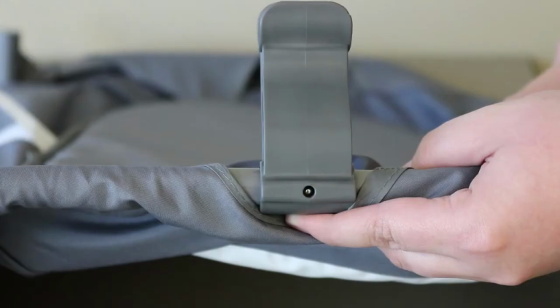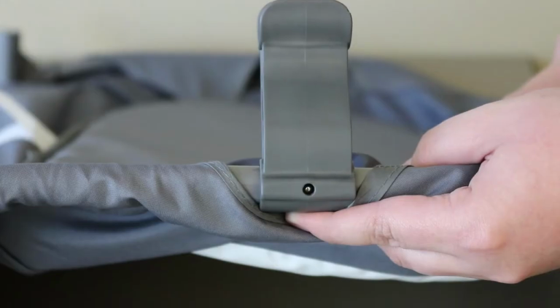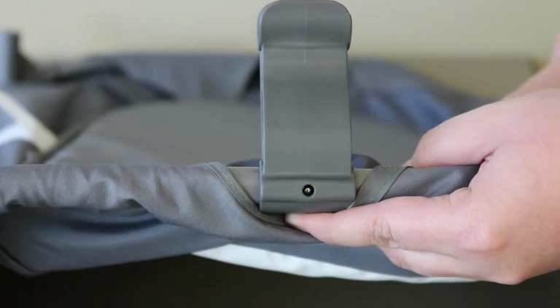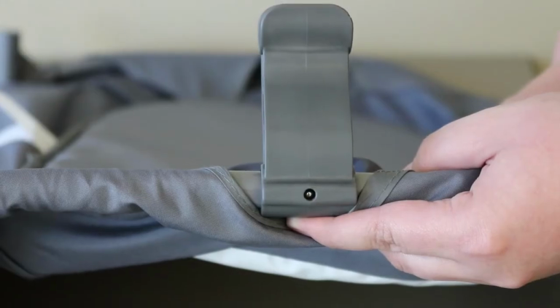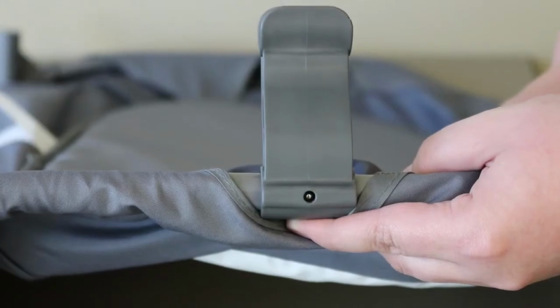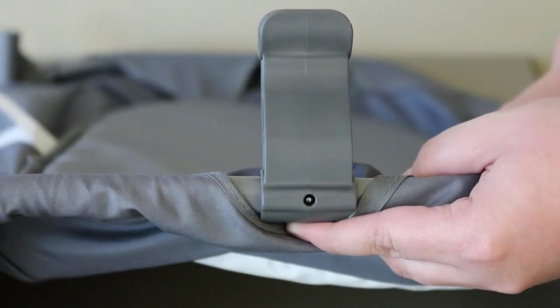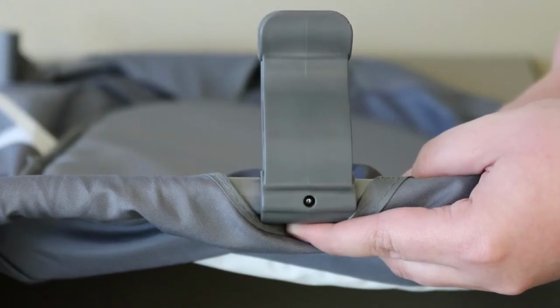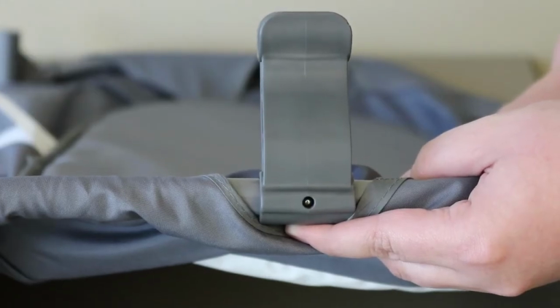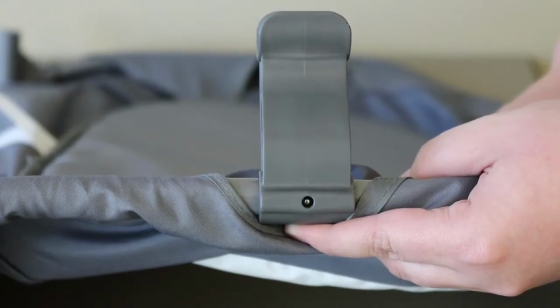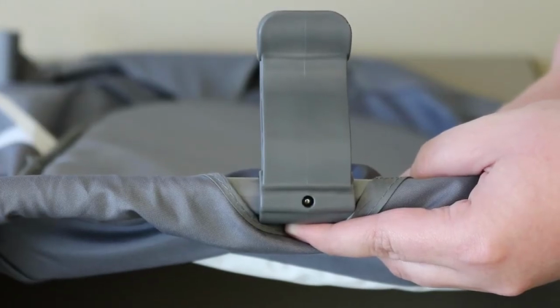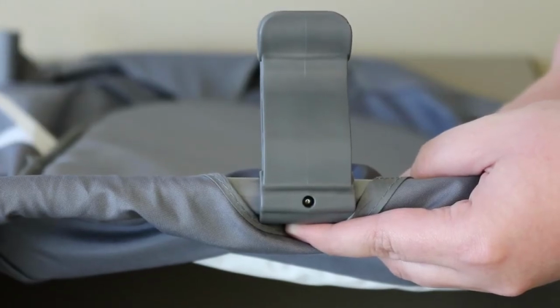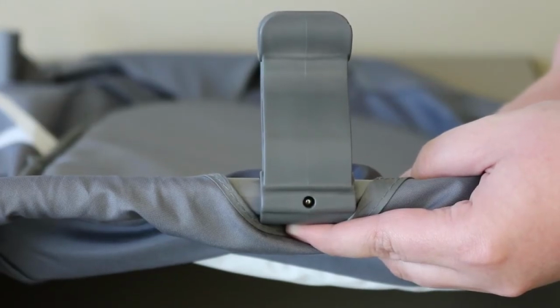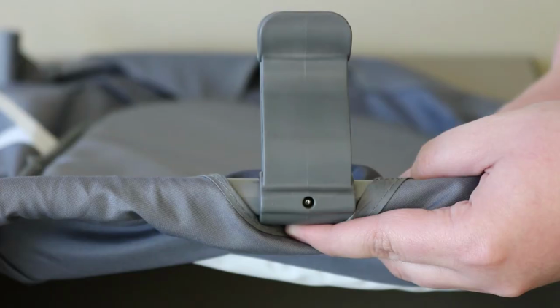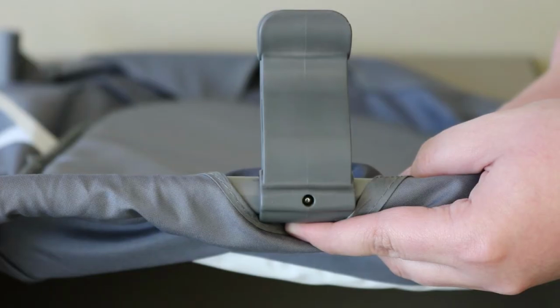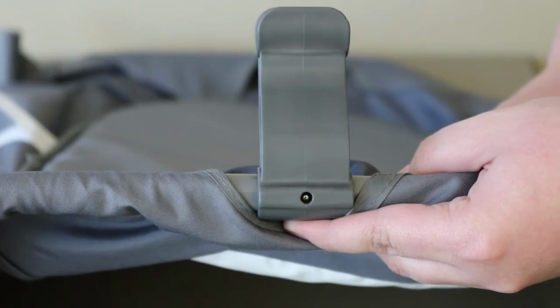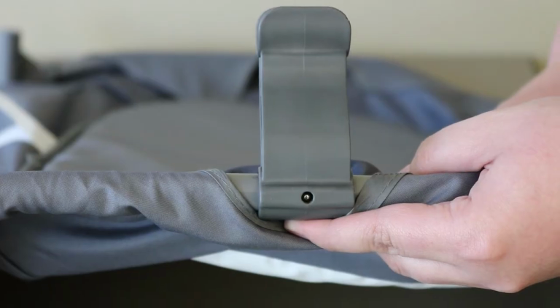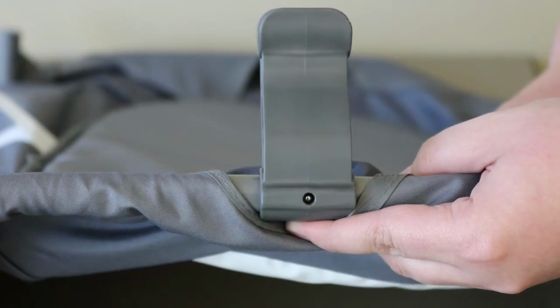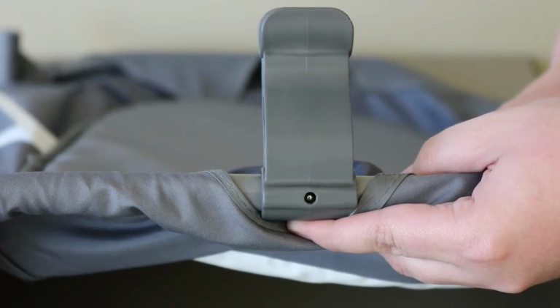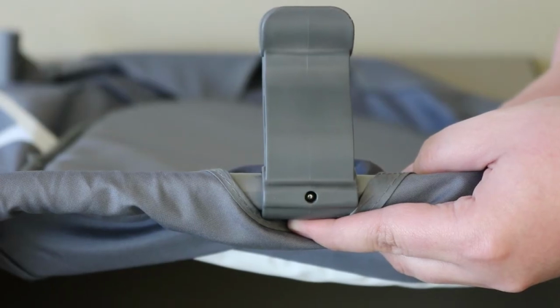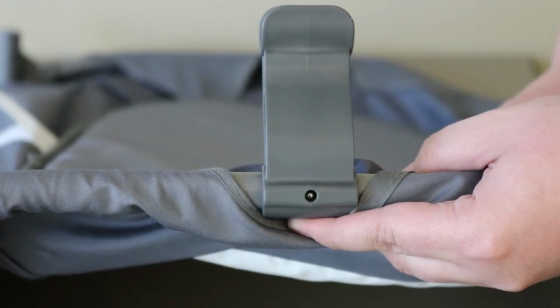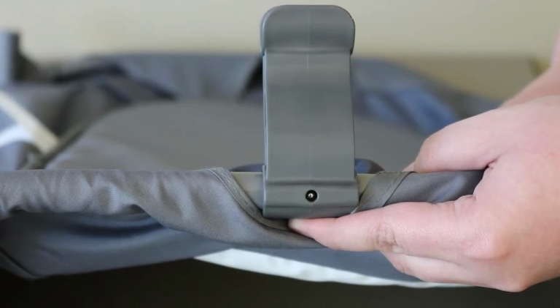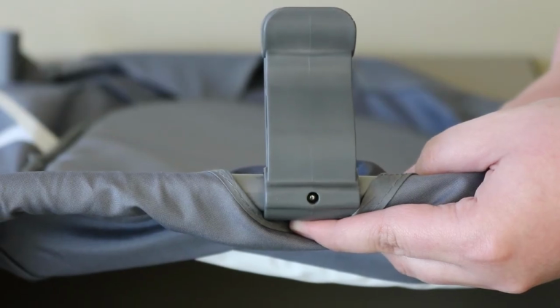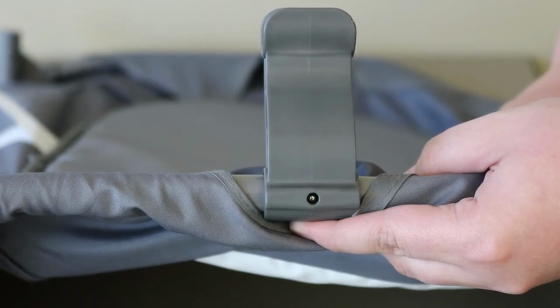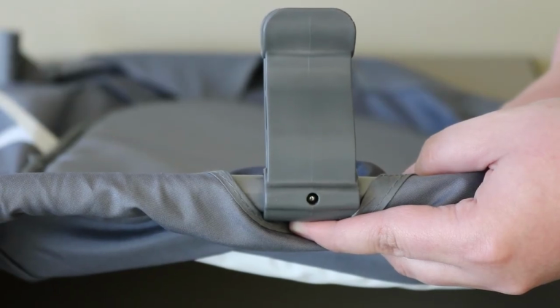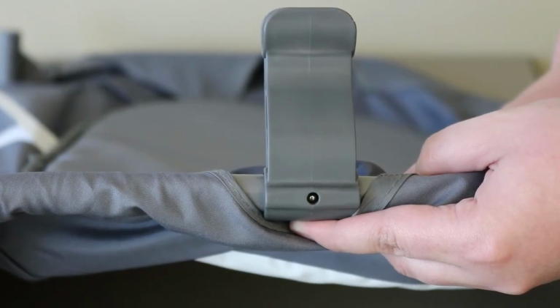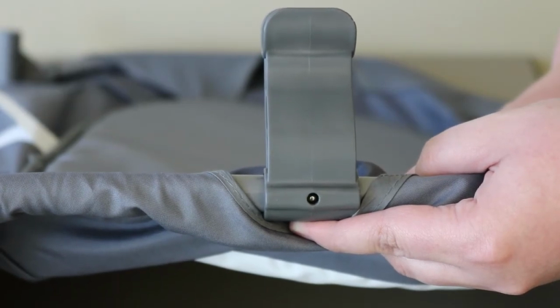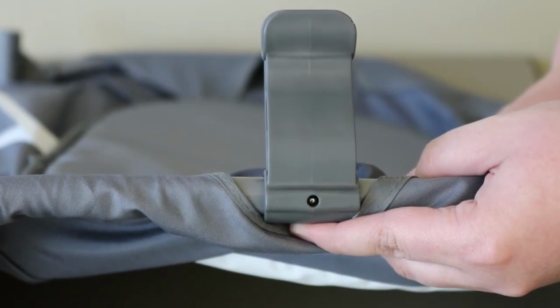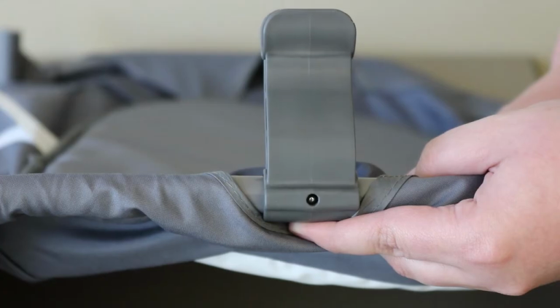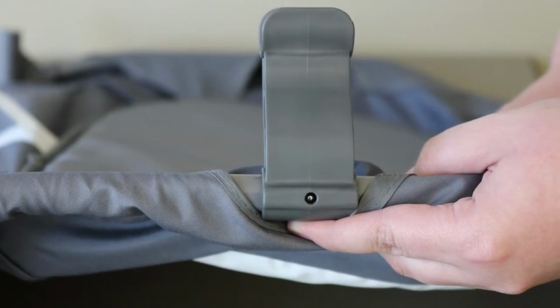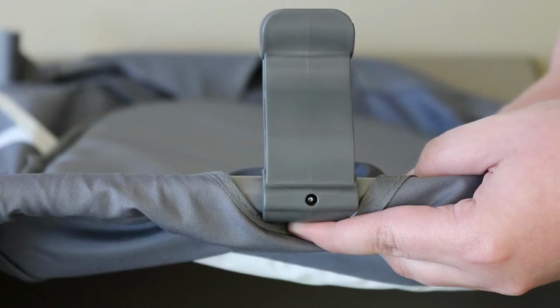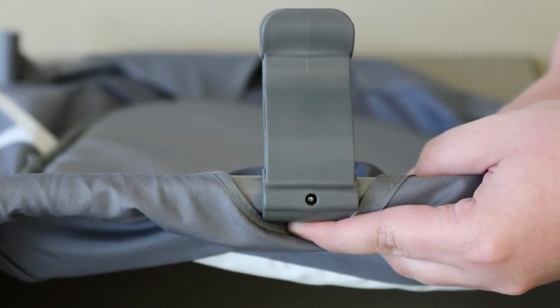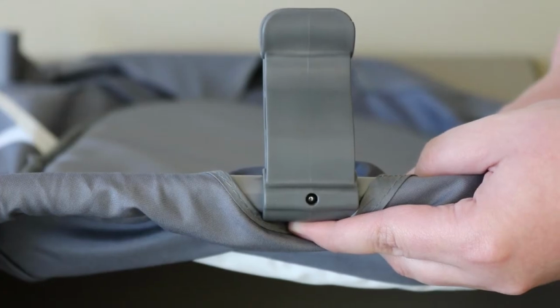To ensure that the plastic foot is secure, make sure that the metal button is visible through the hole in the plastic foot.